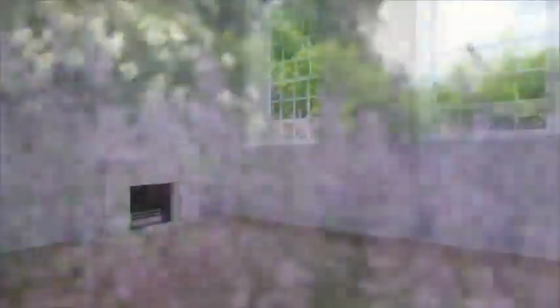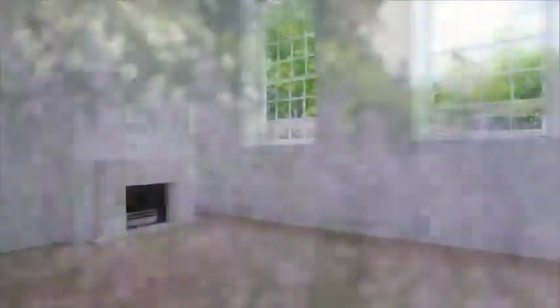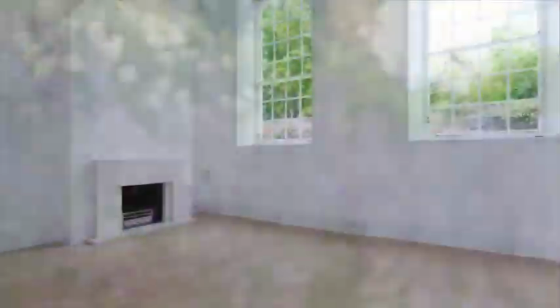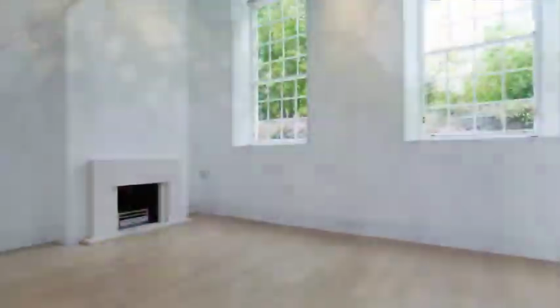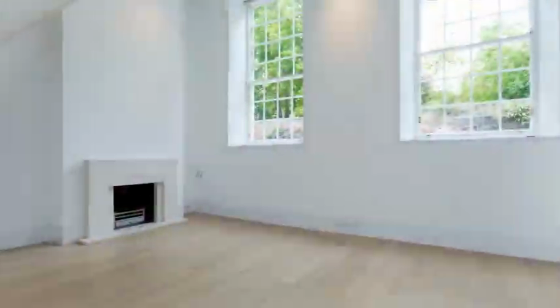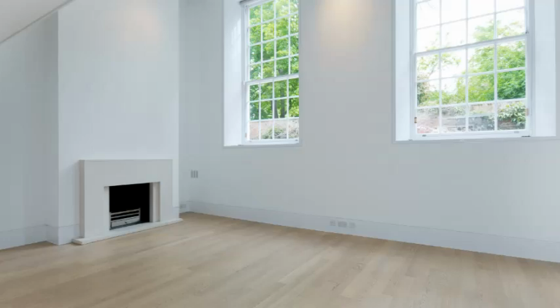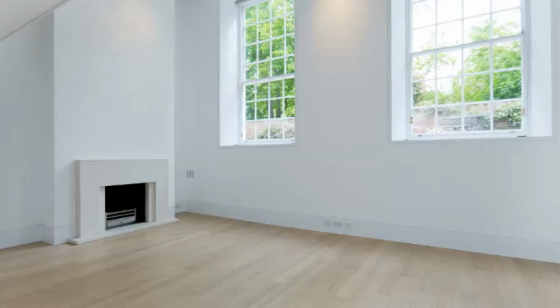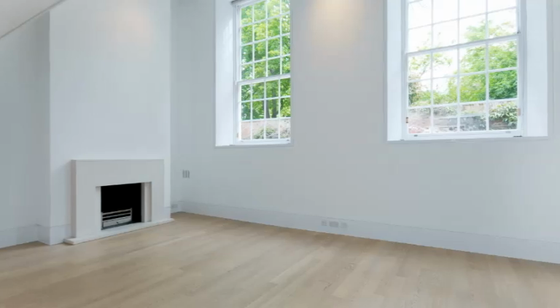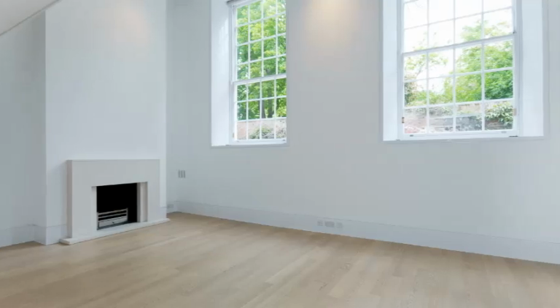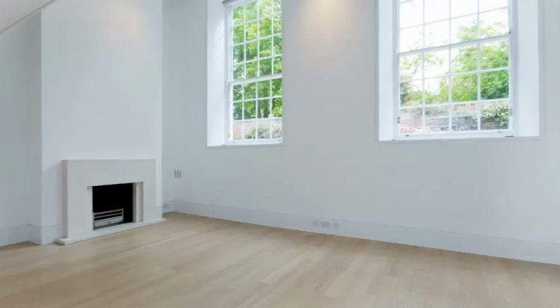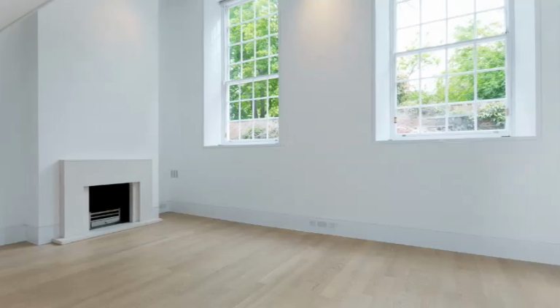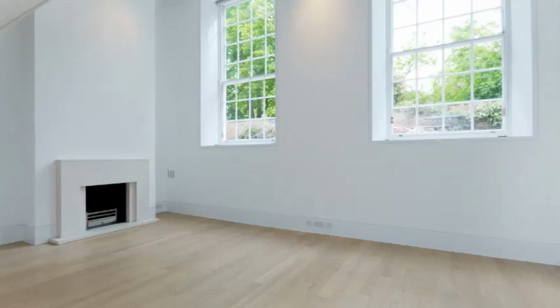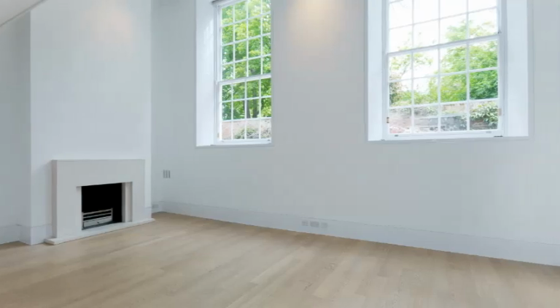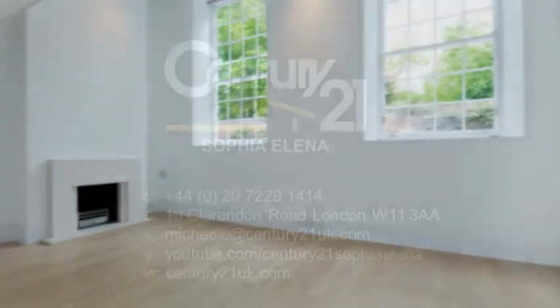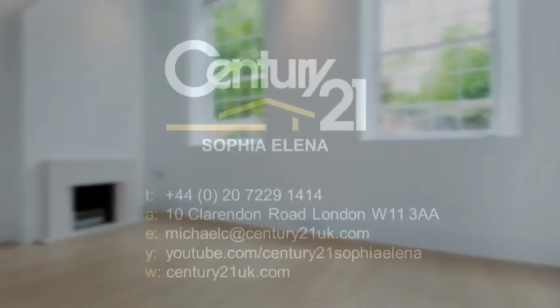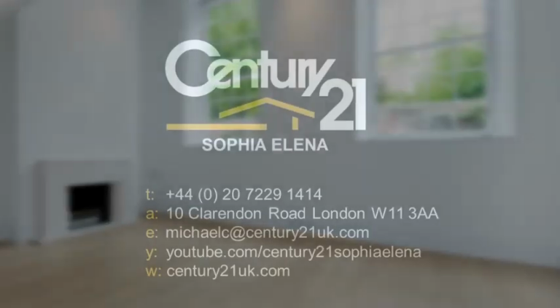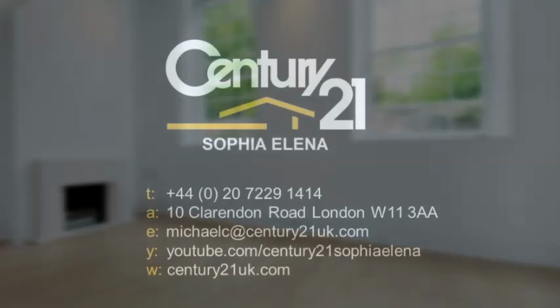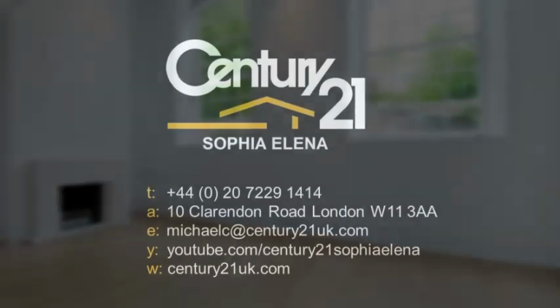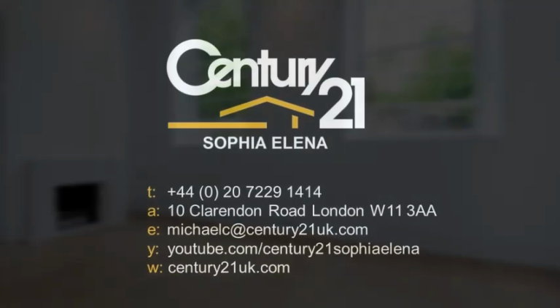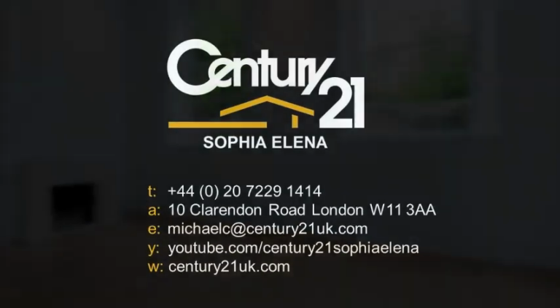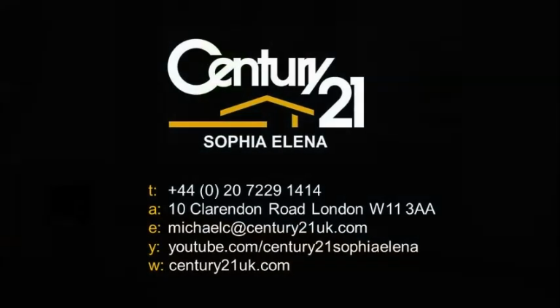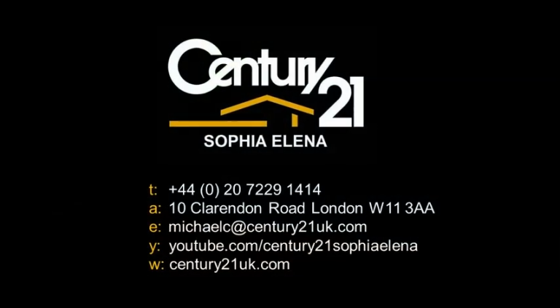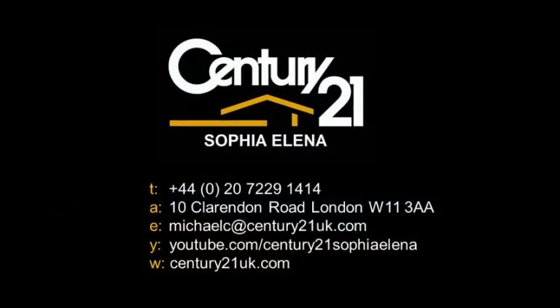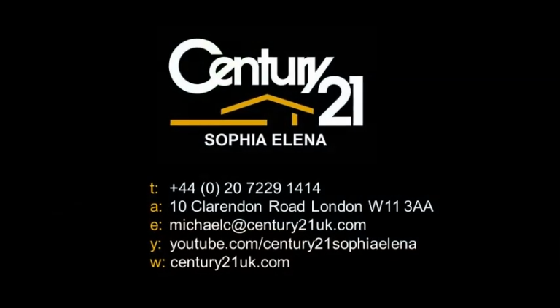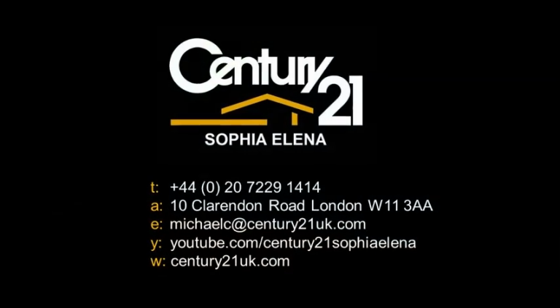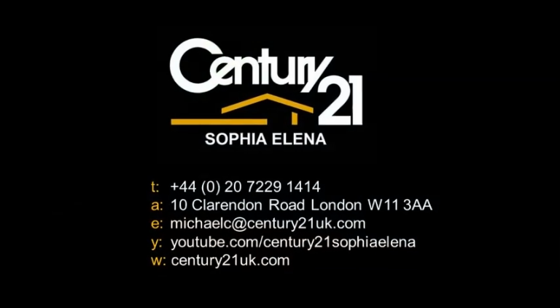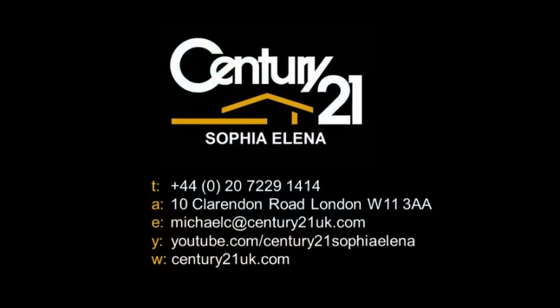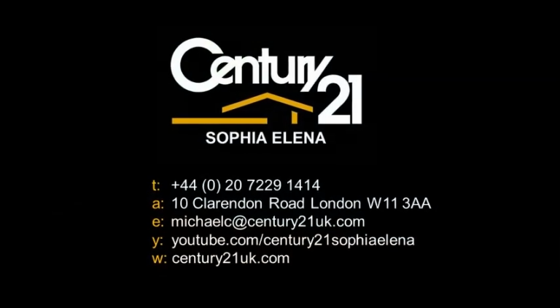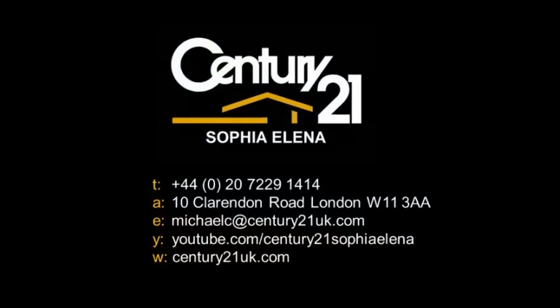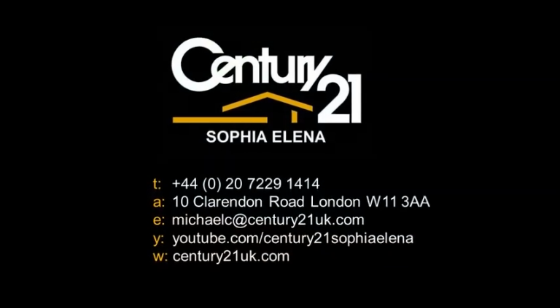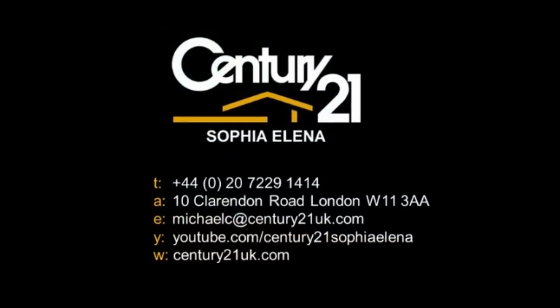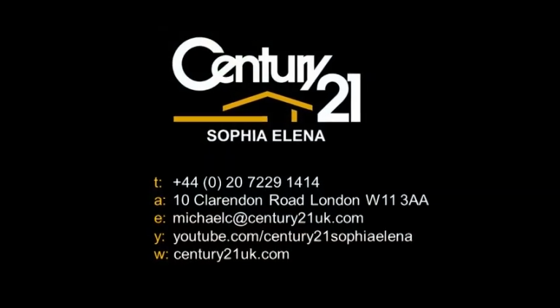Thank you for watching, and for more exciting properties, please subscribe to our channel.